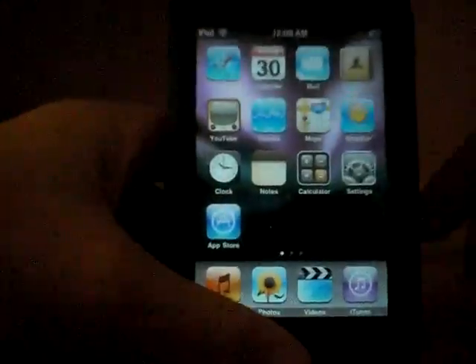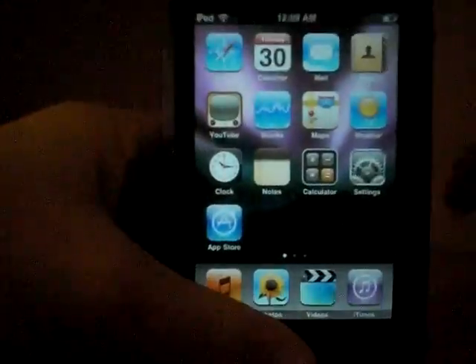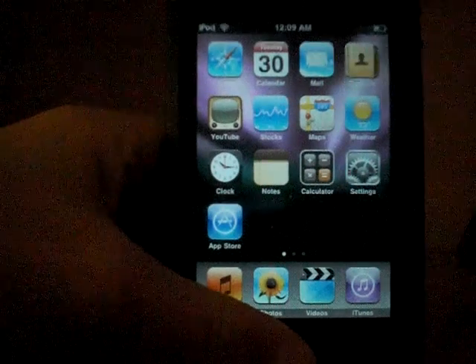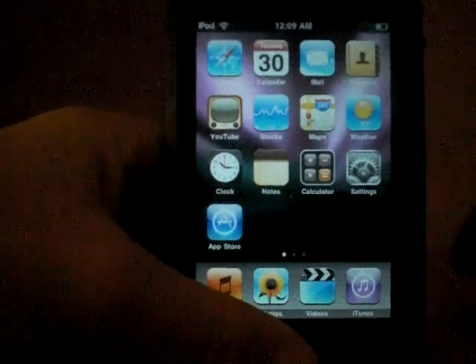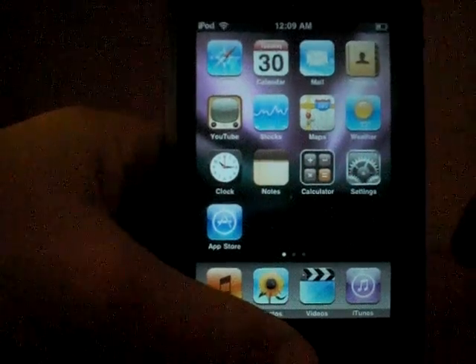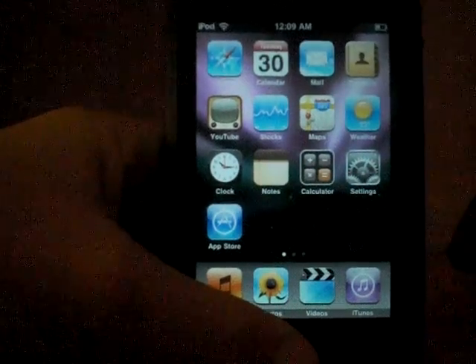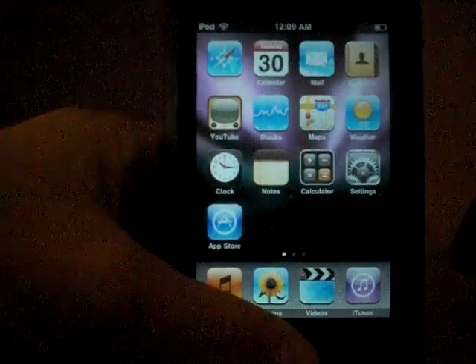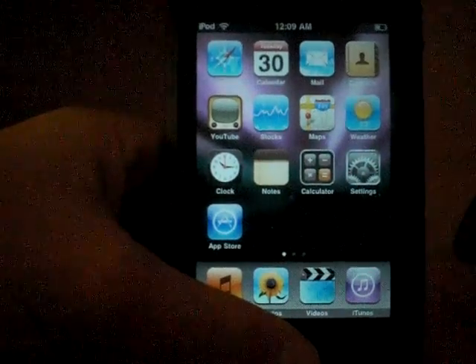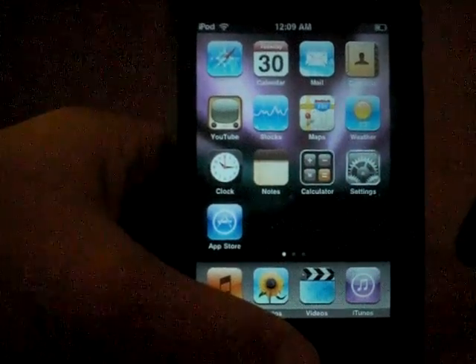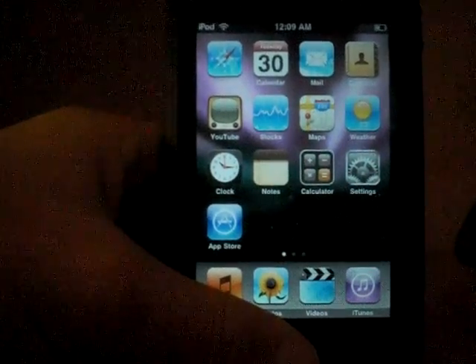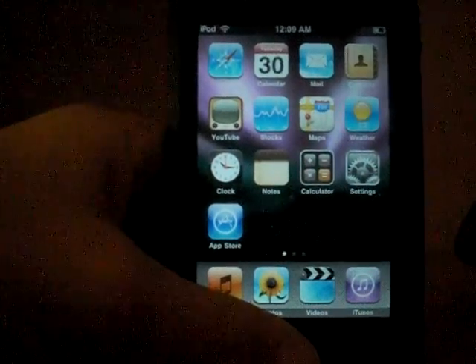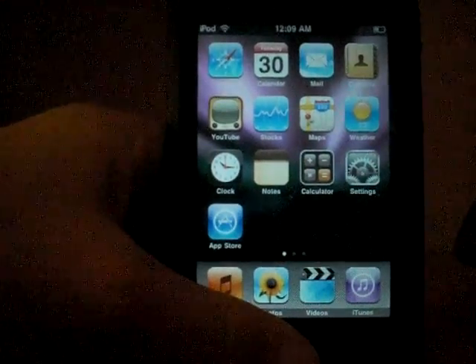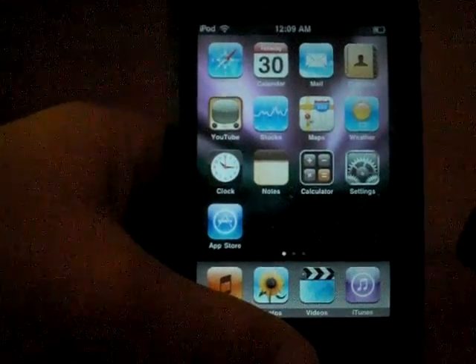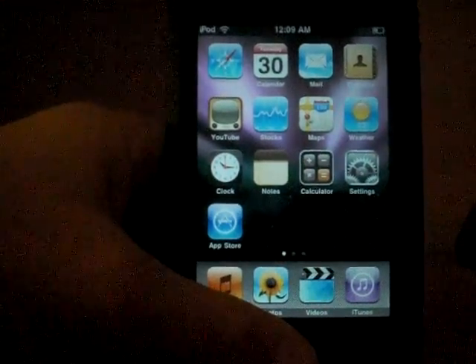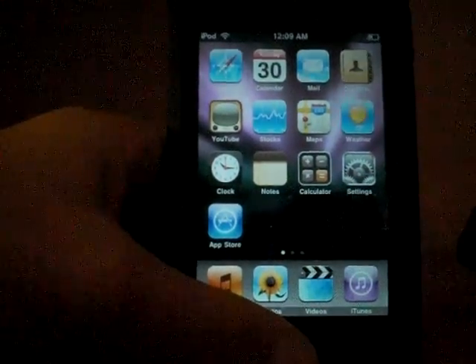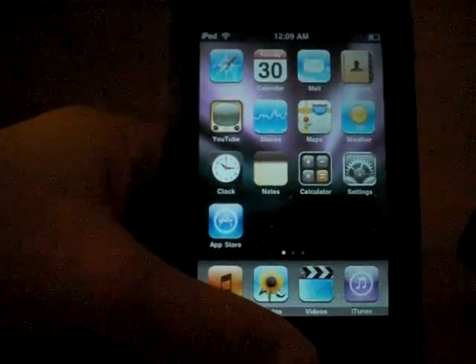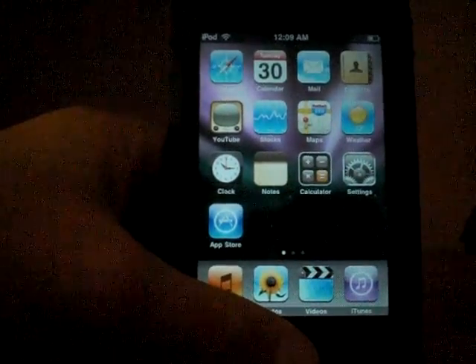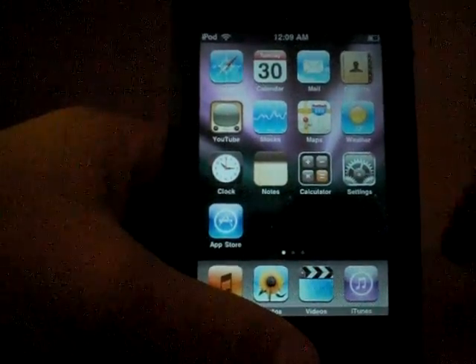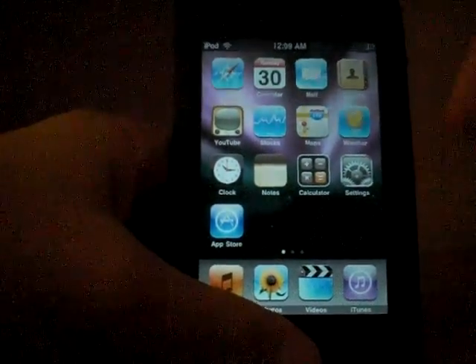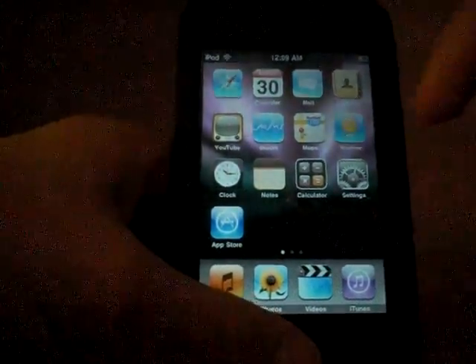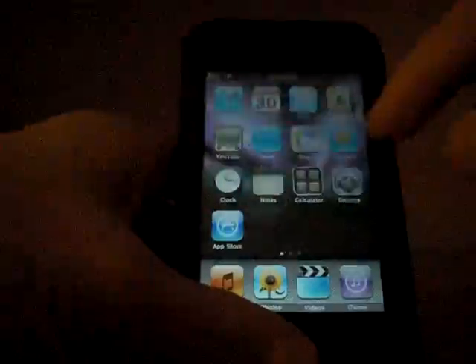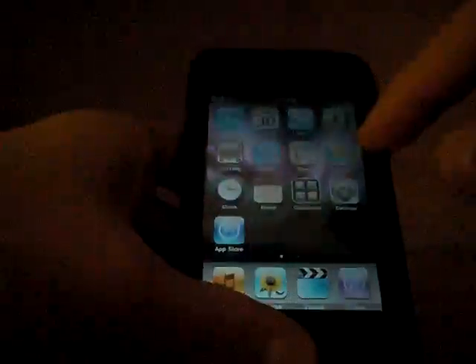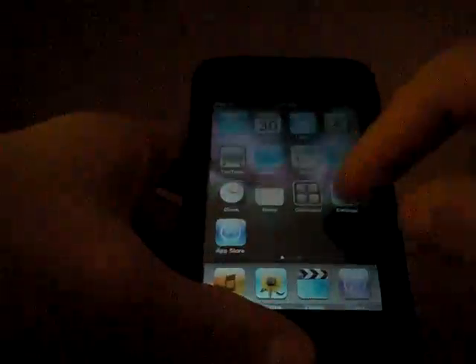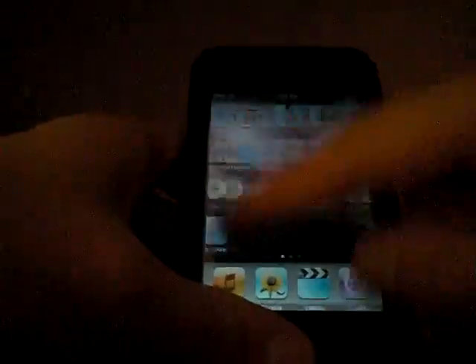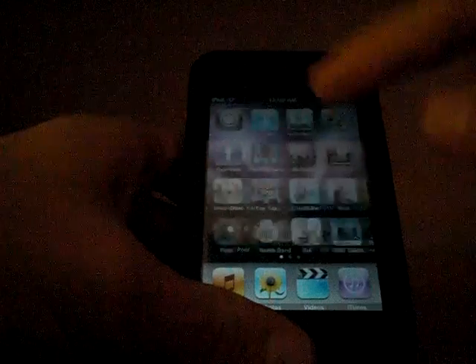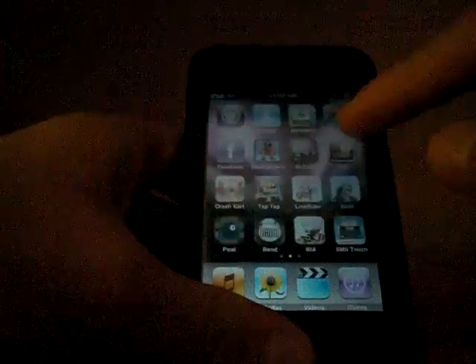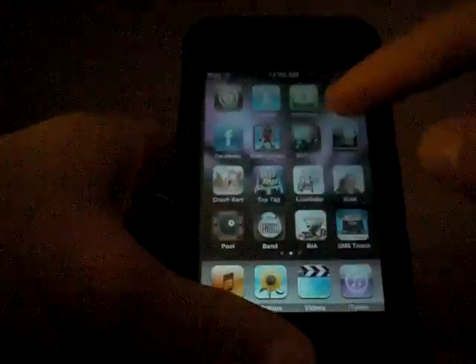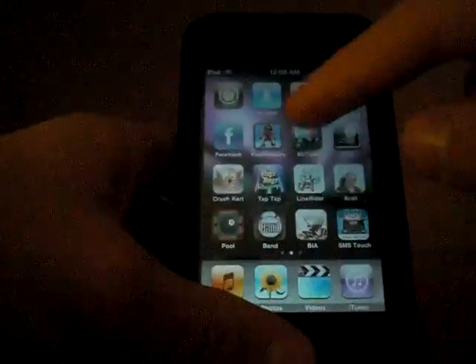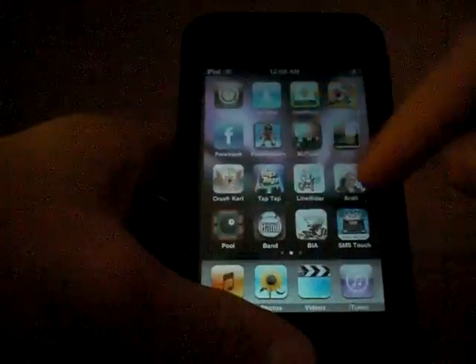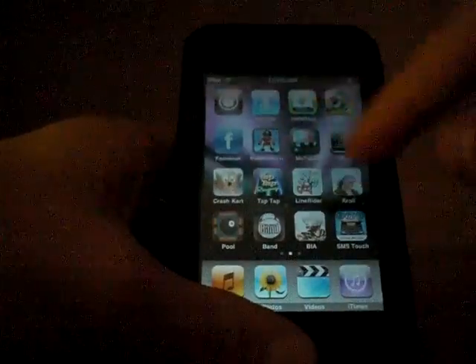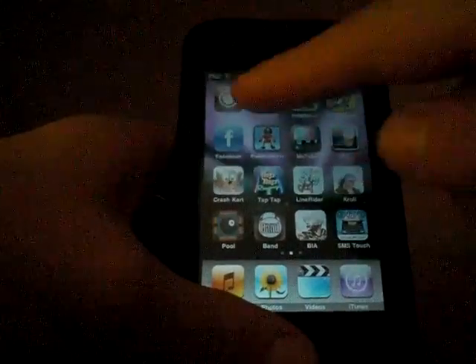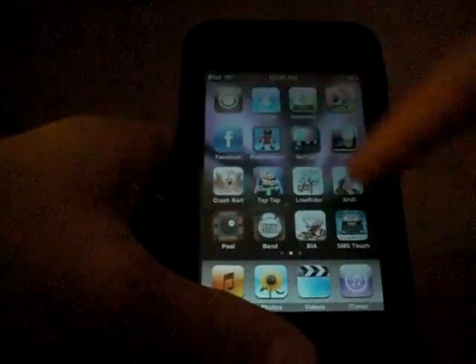You're gonna need to get your iPod Touch 2.0 or higher, and you're gonna need to have Cydia and Wi-Fi.